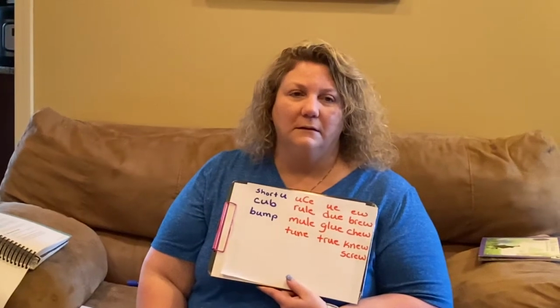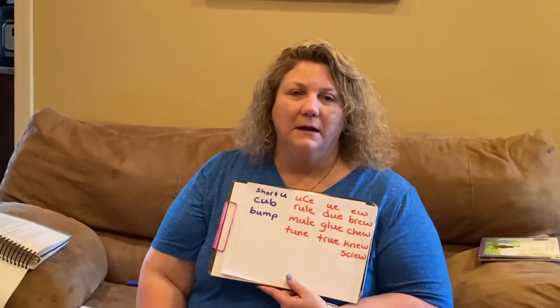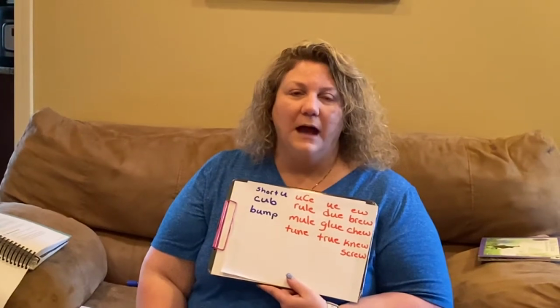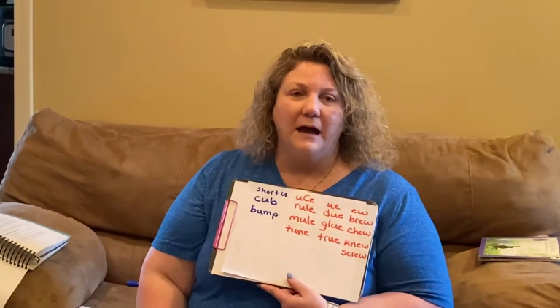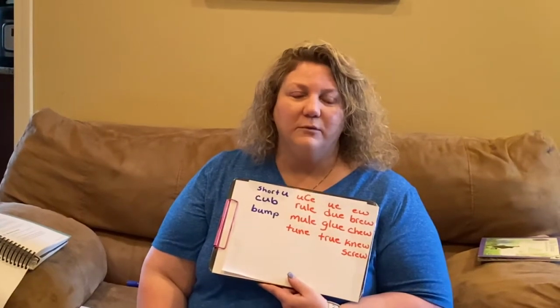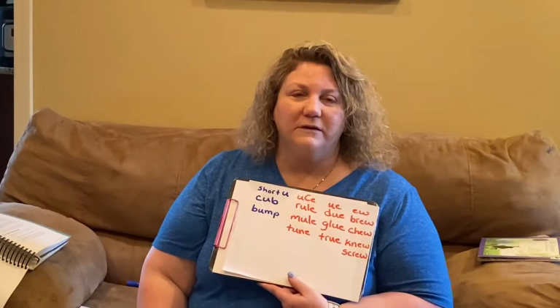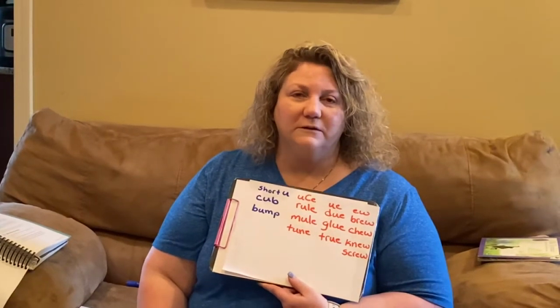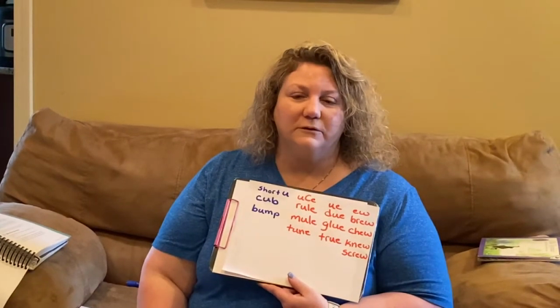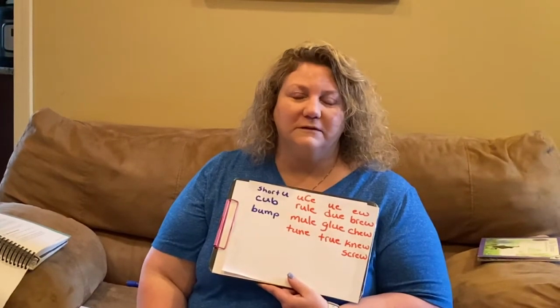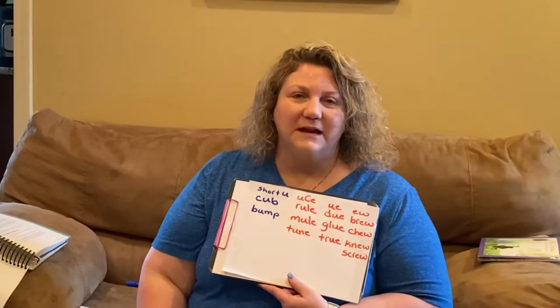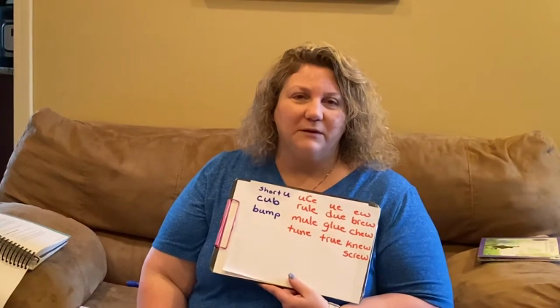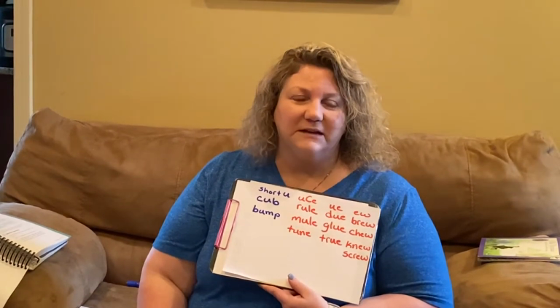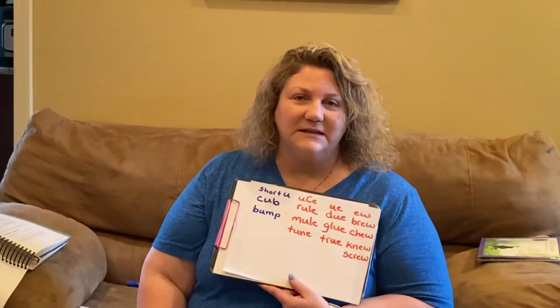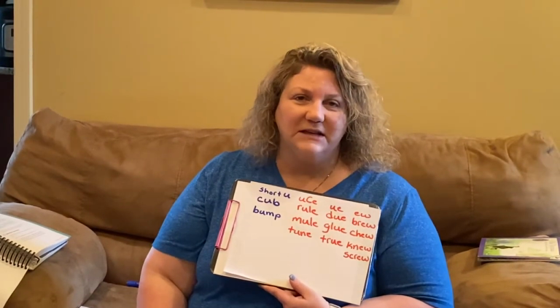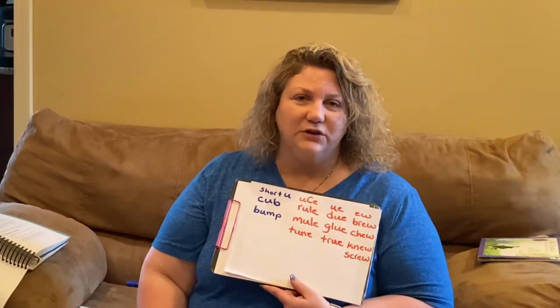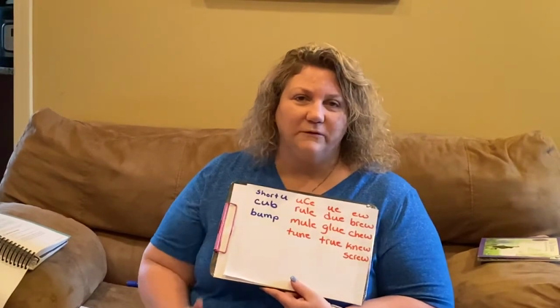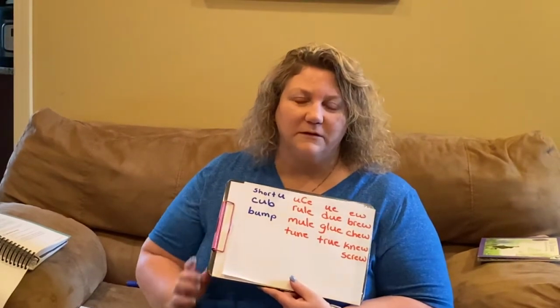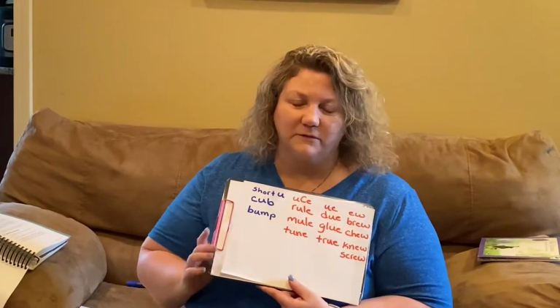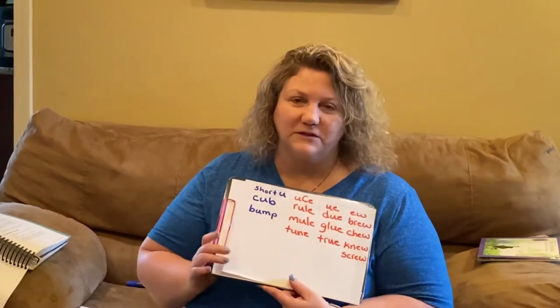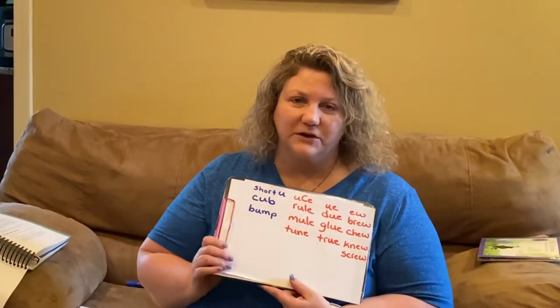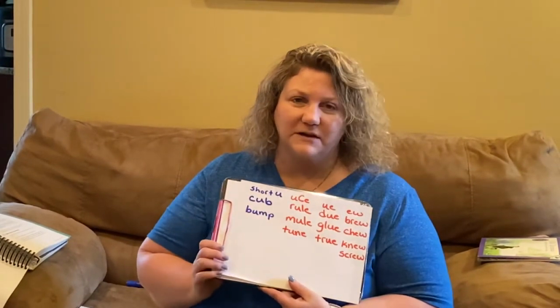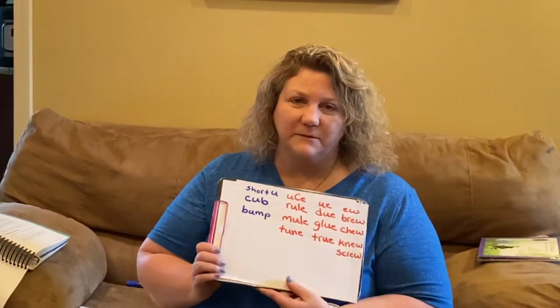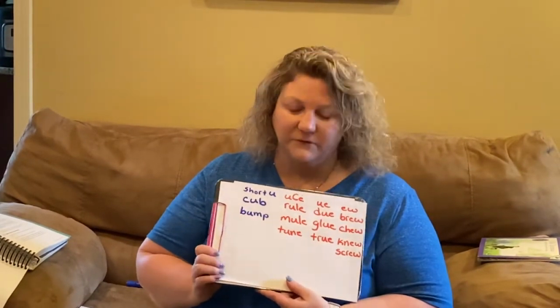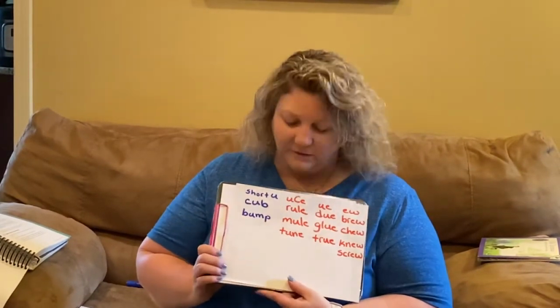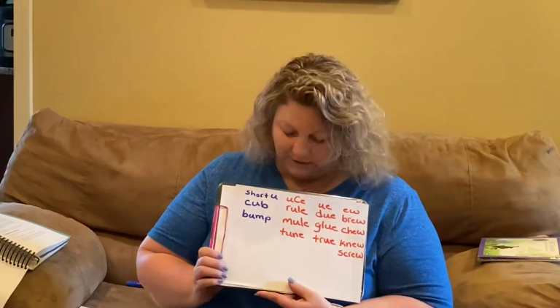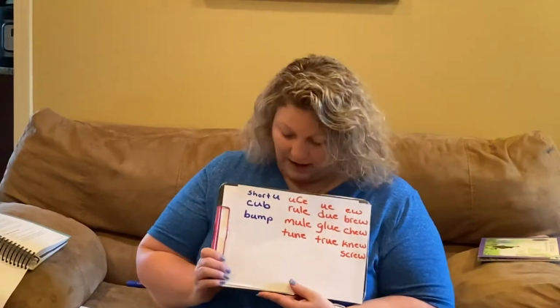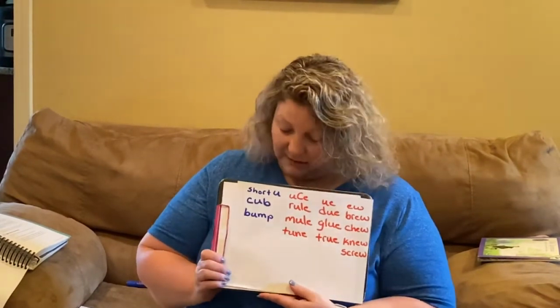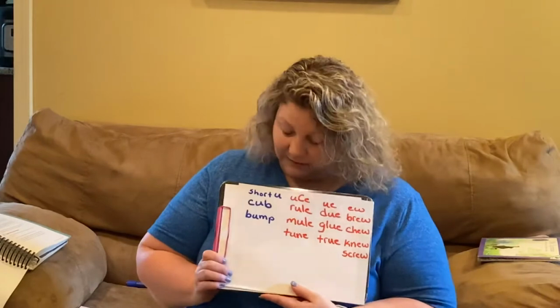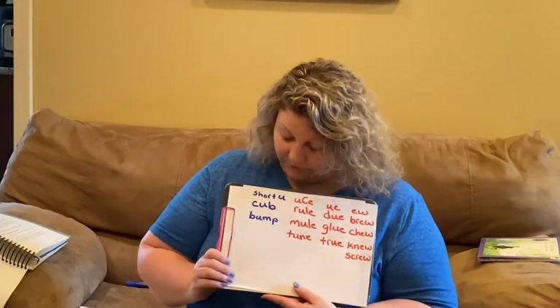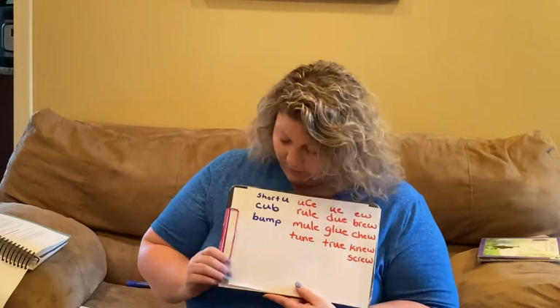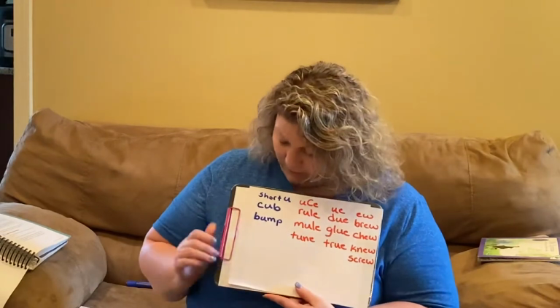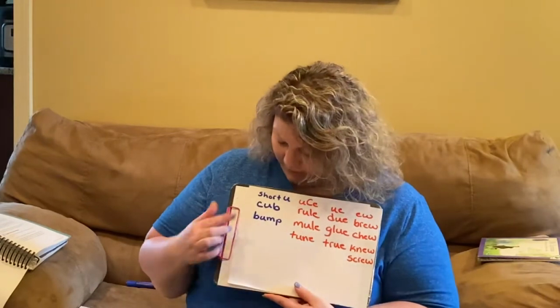Hi boys and girls. Today we're going to continue If You Lived with the Cherokee, but first let's review our words.